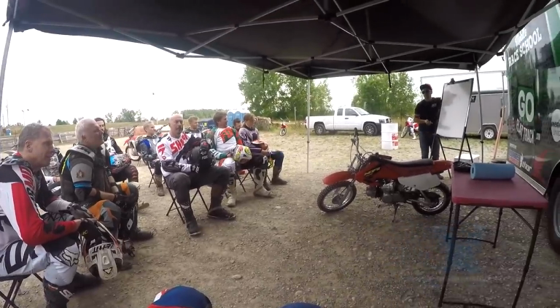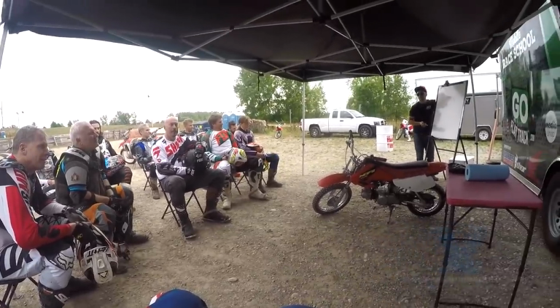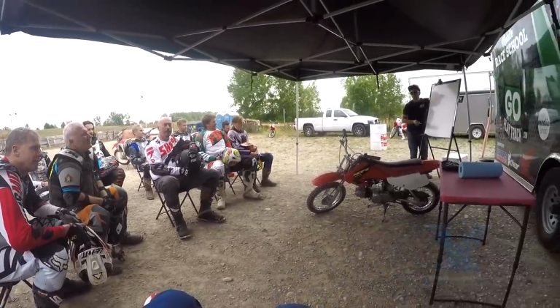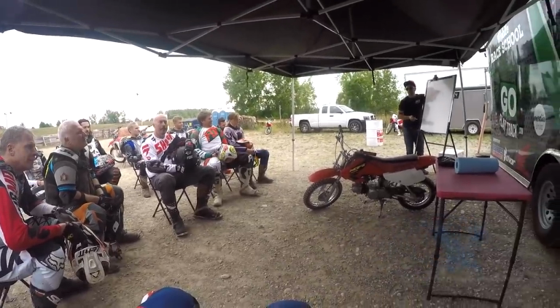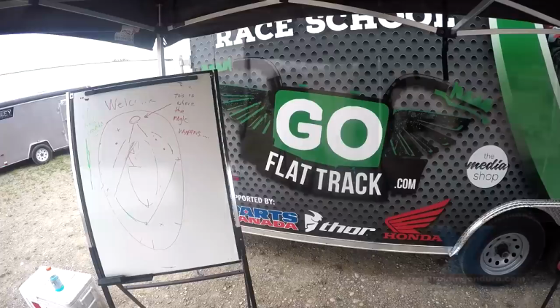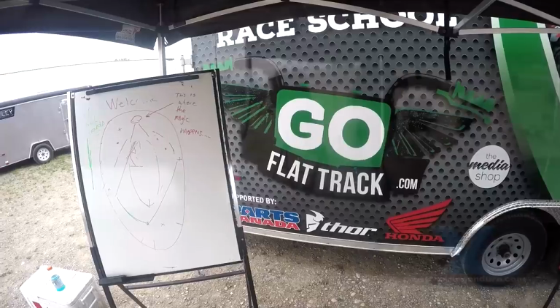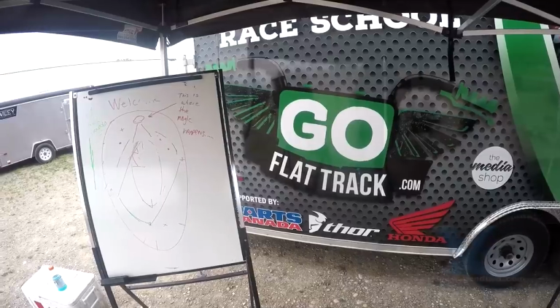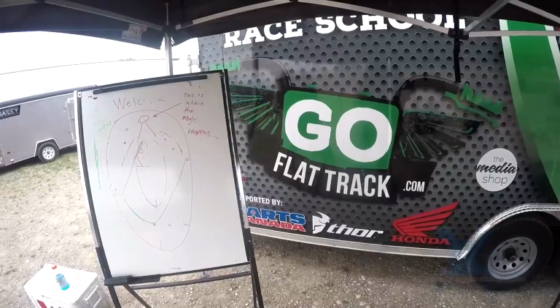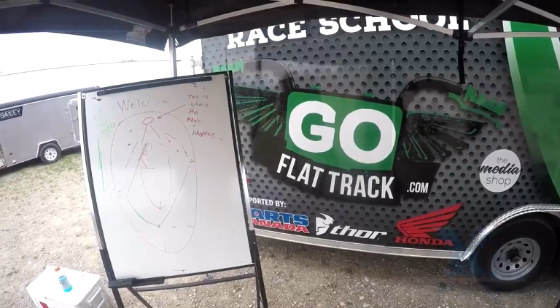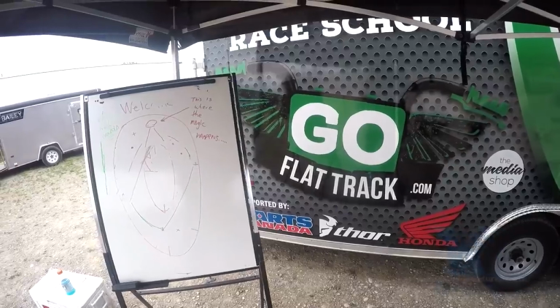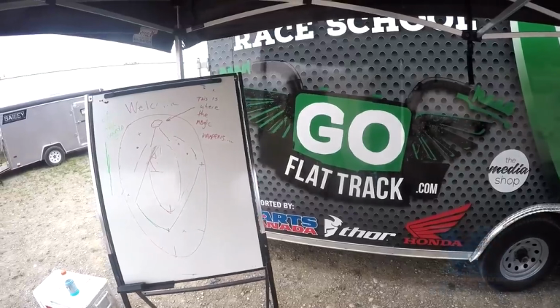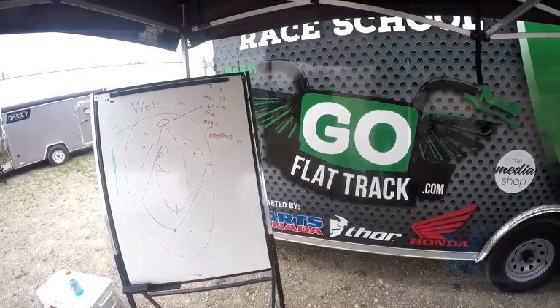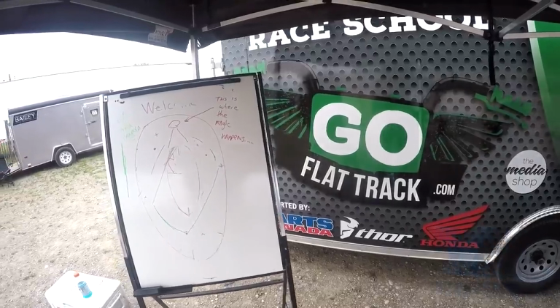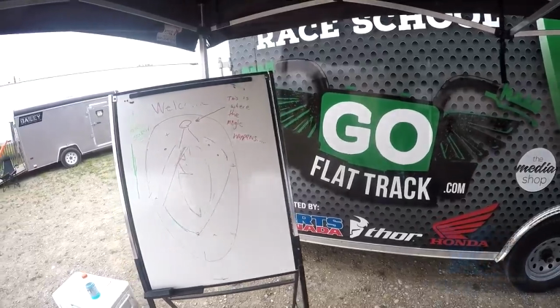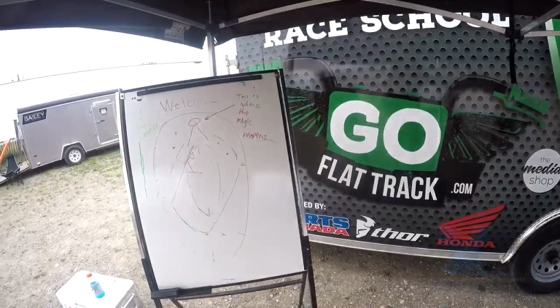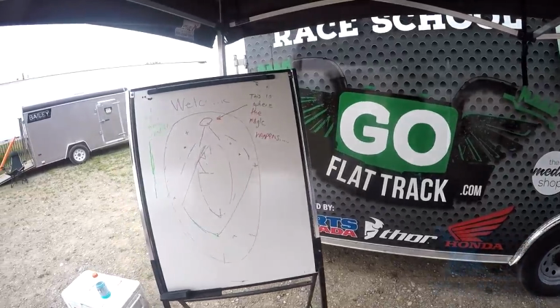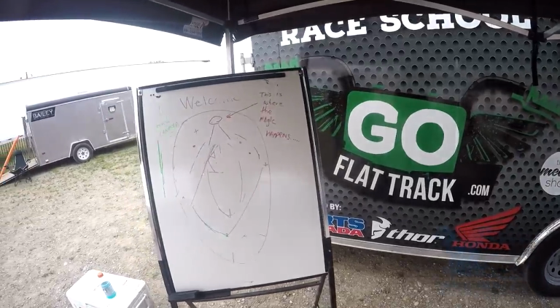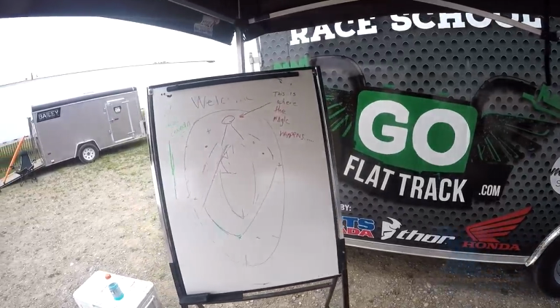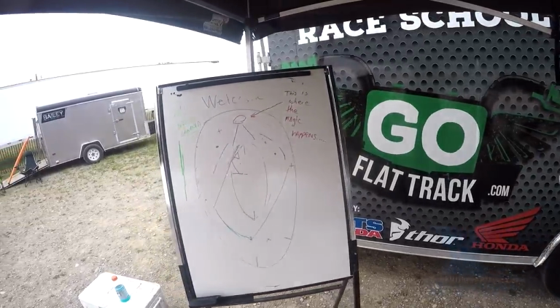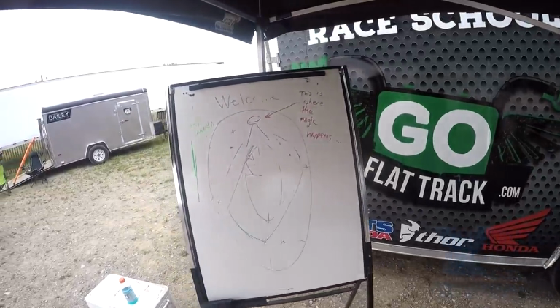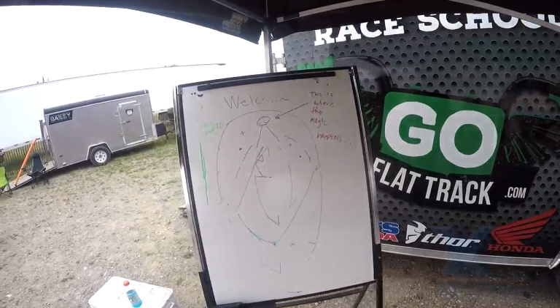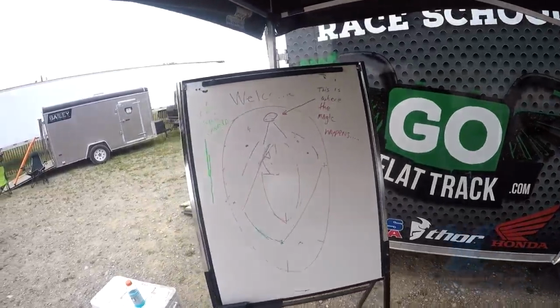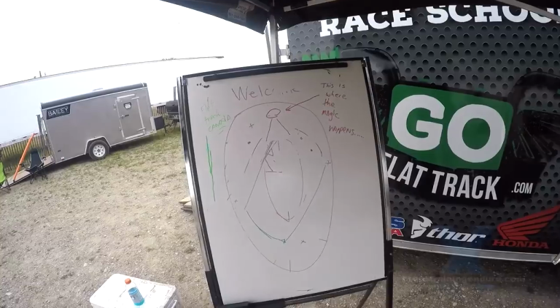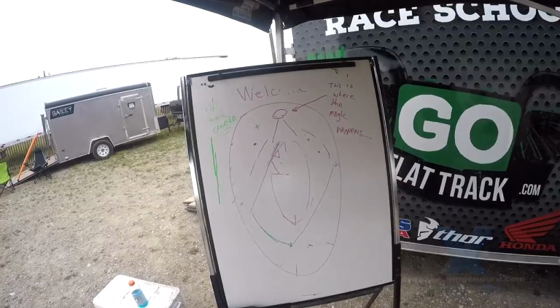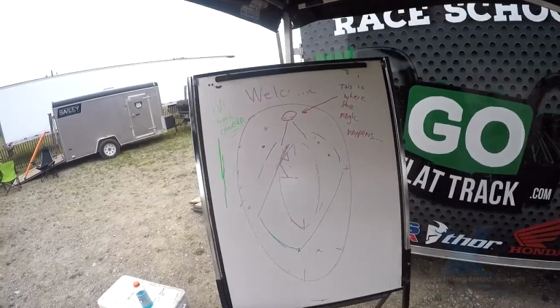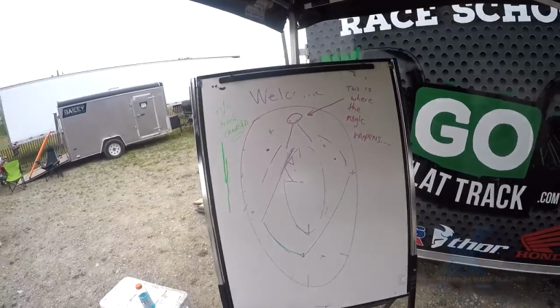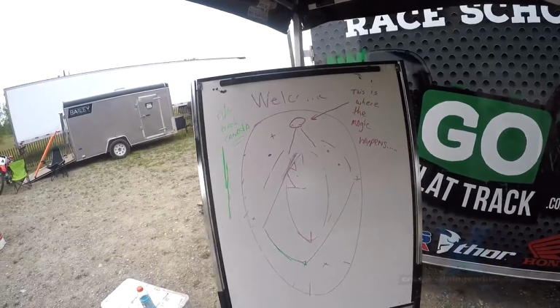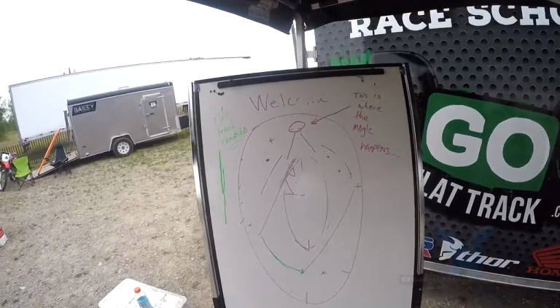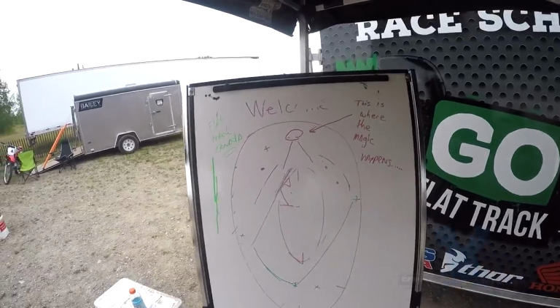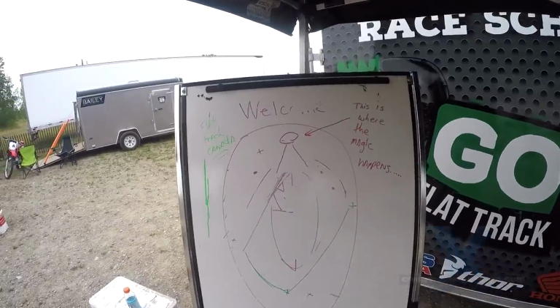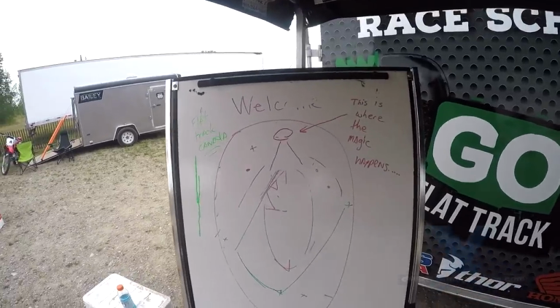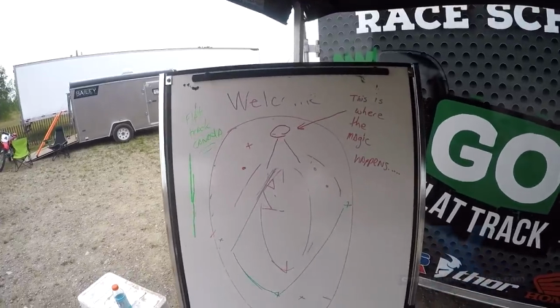As far as I can make out, this is something about eating doughnuts.